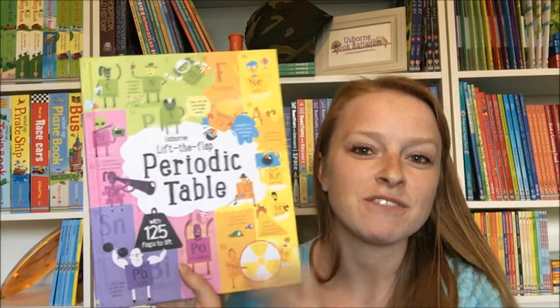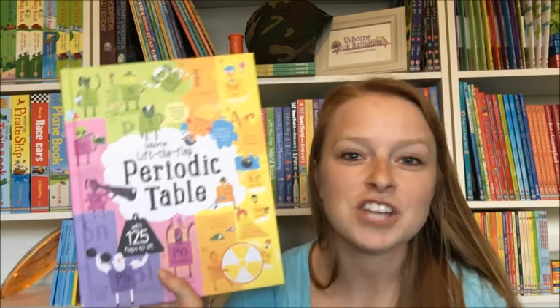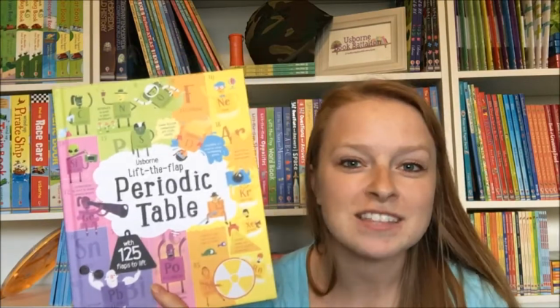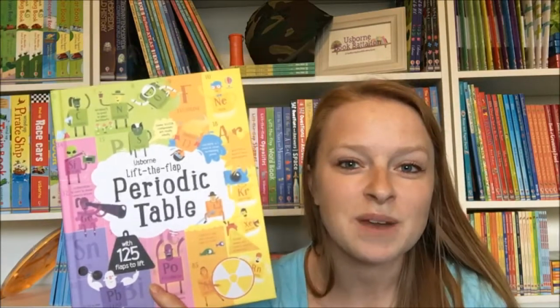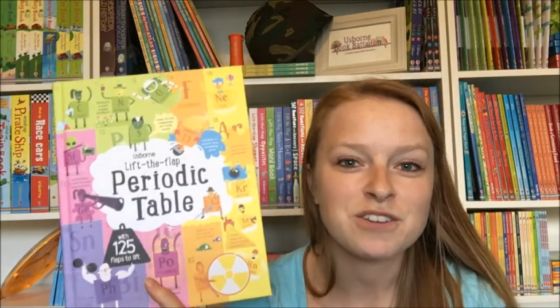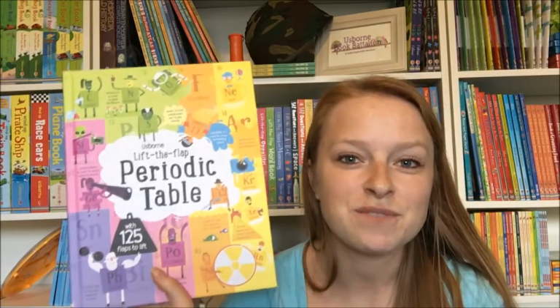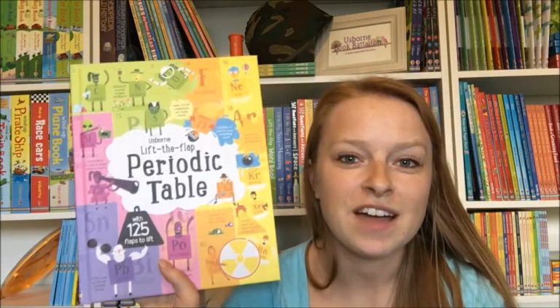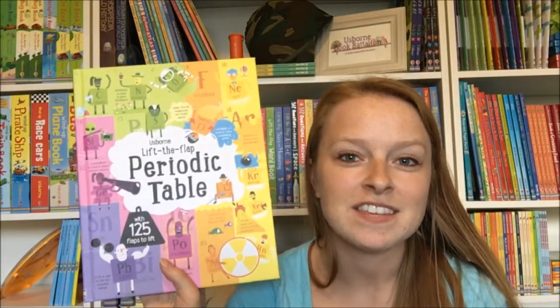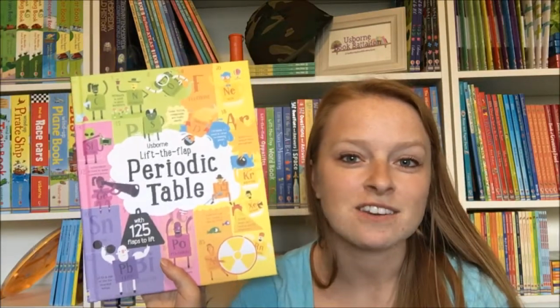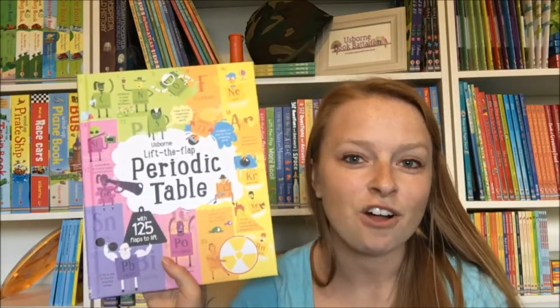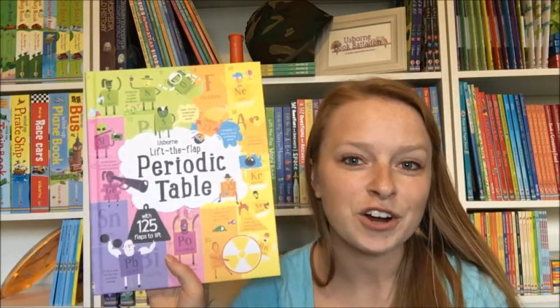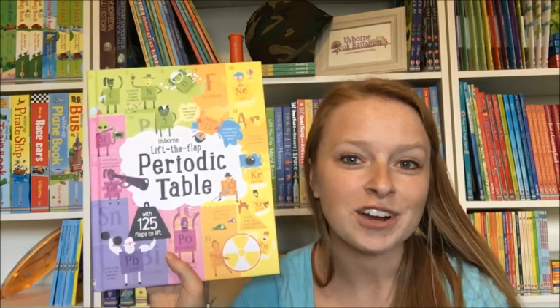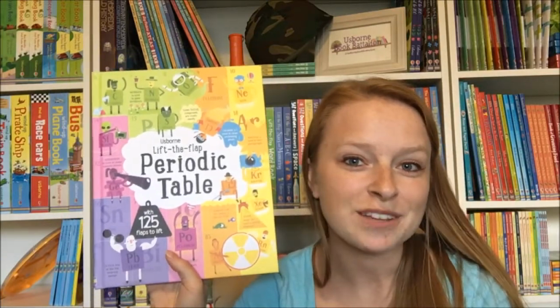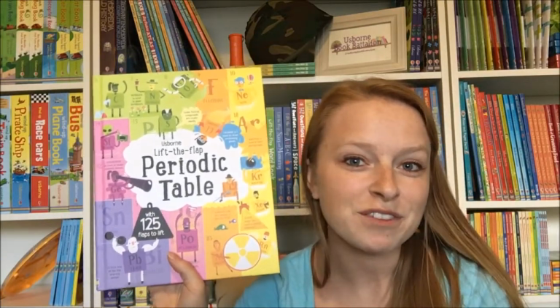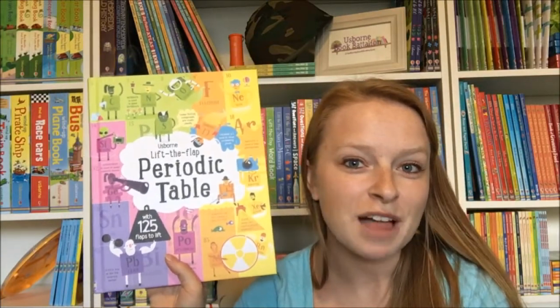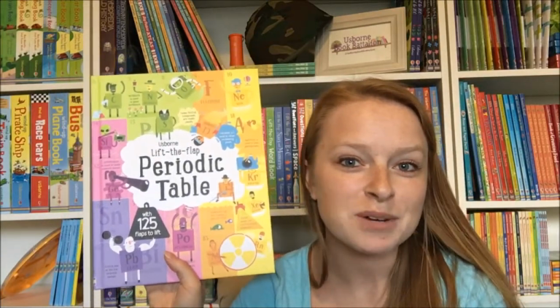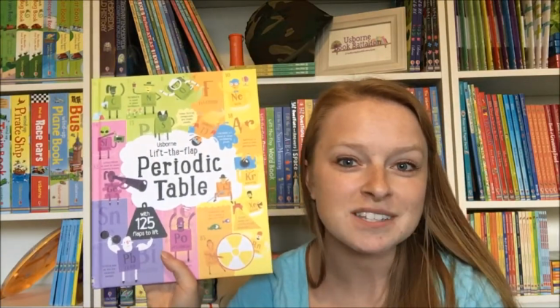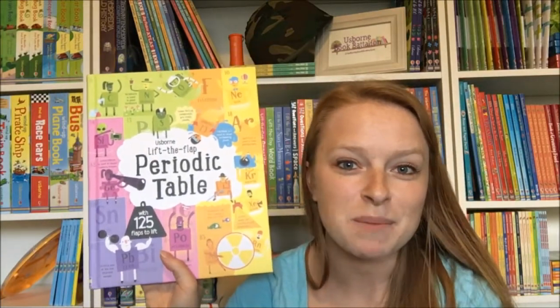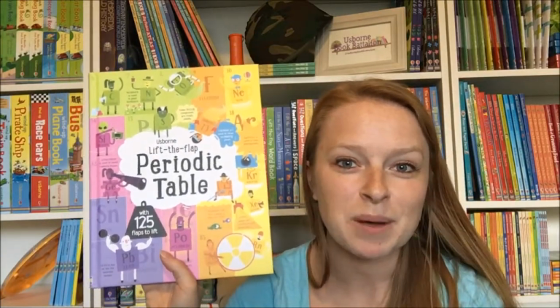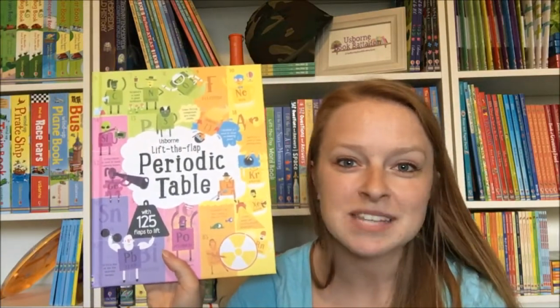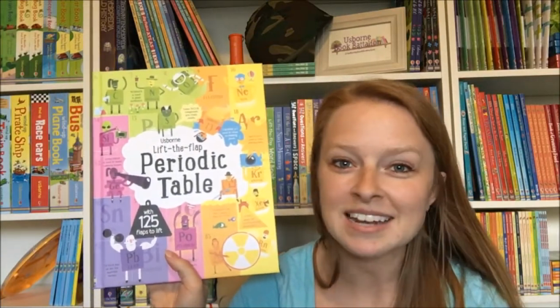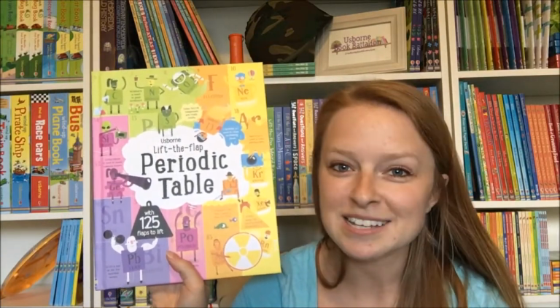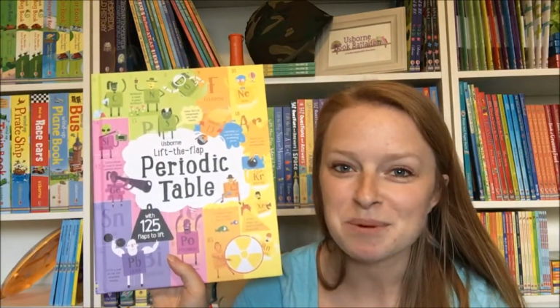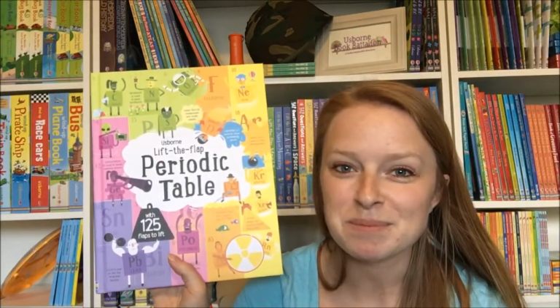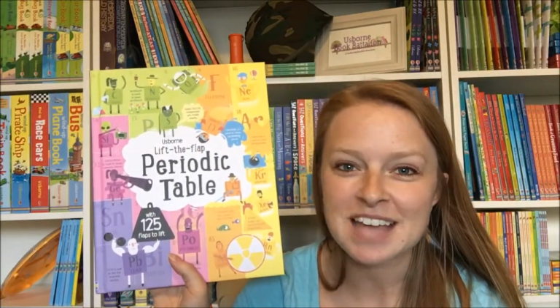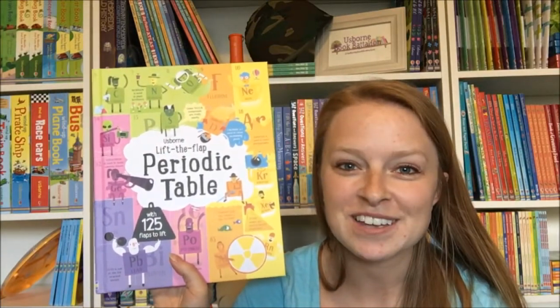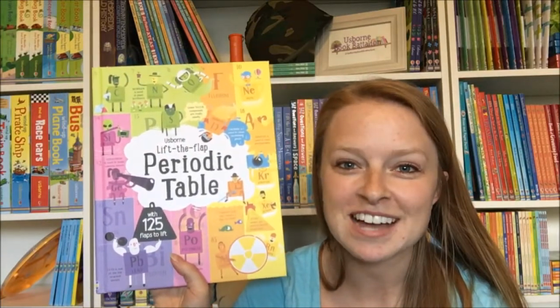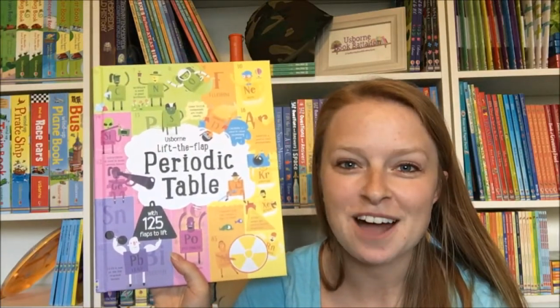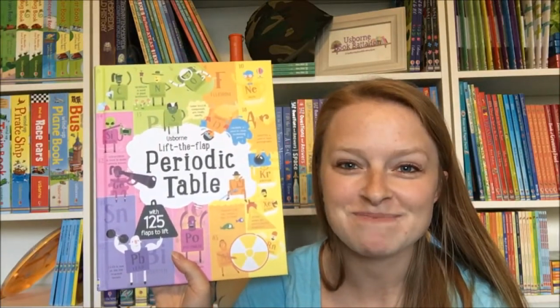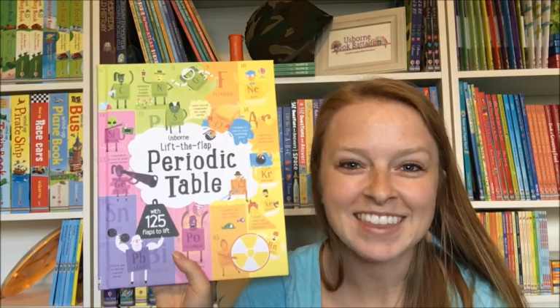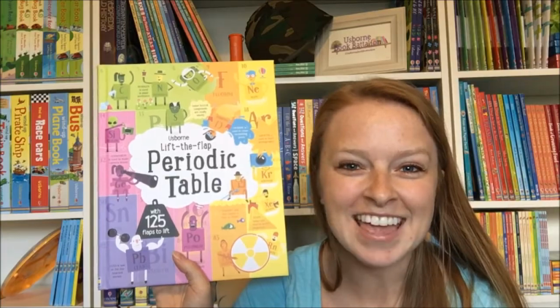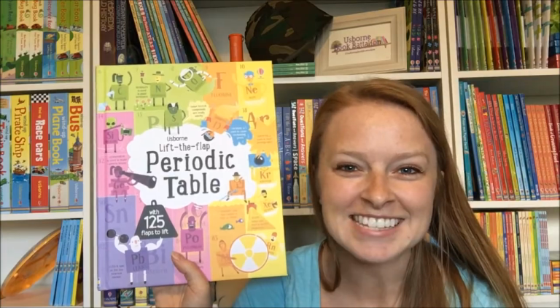So definitely check this one out. You can find this along with all of our great Lift the Flap books on my website, usbornebookbattalion.com. Thanks!